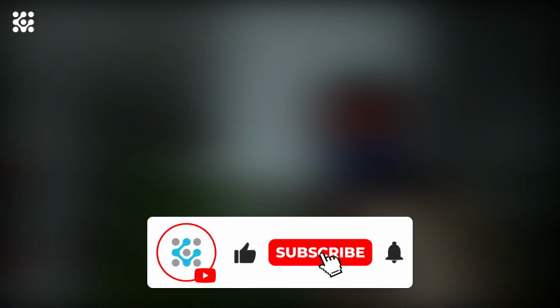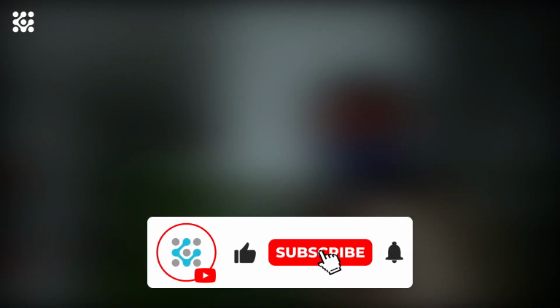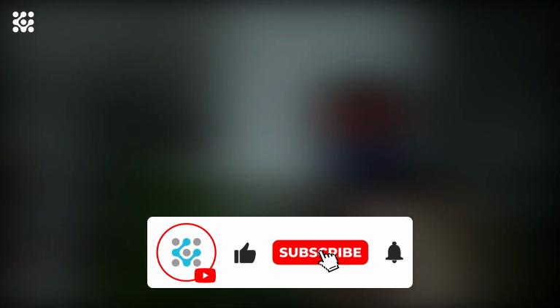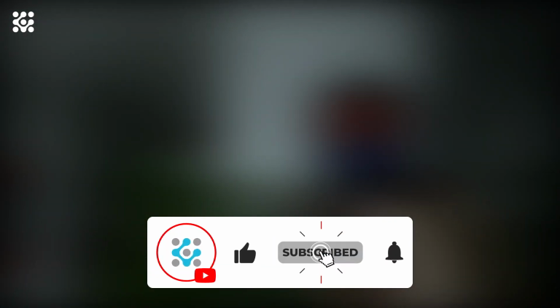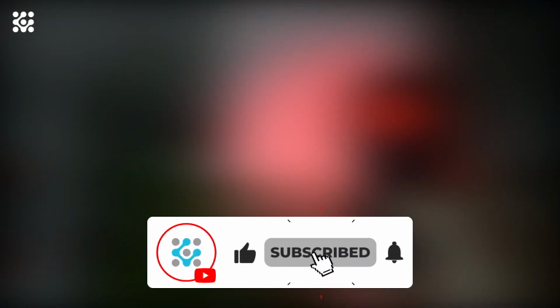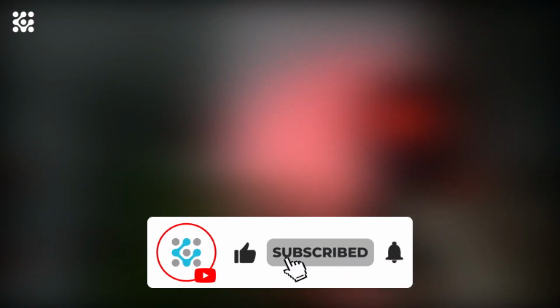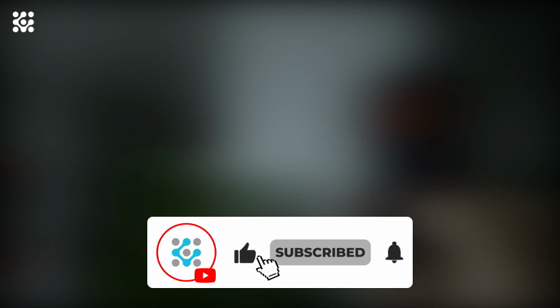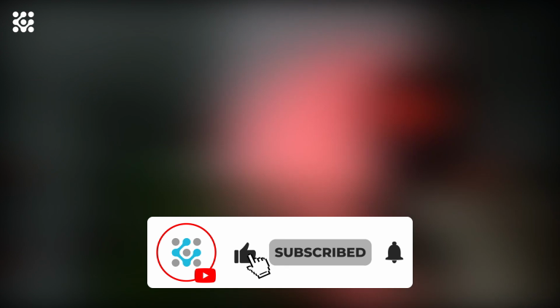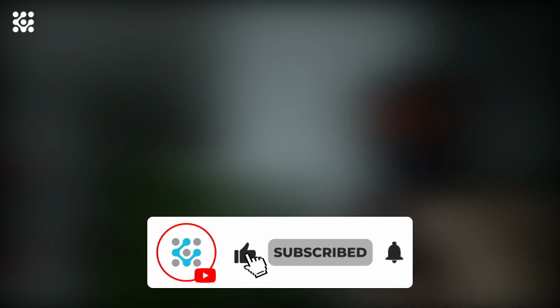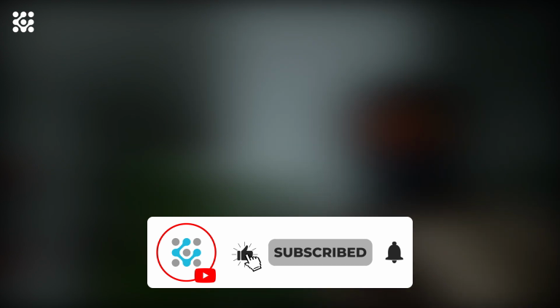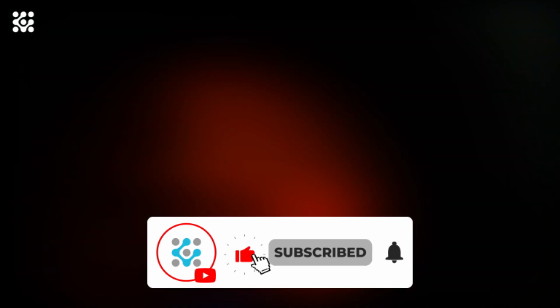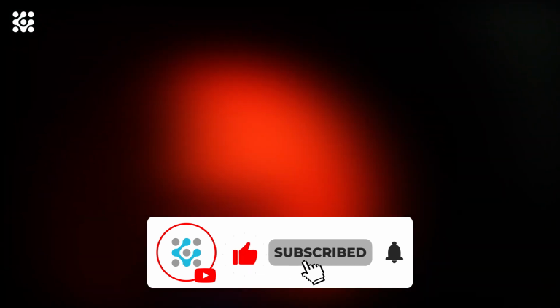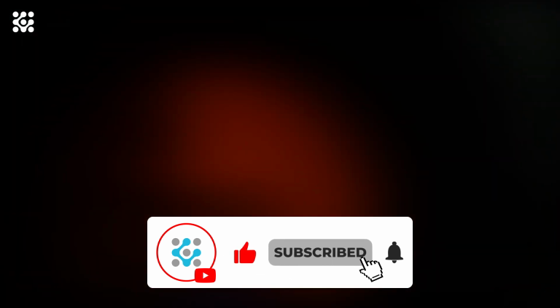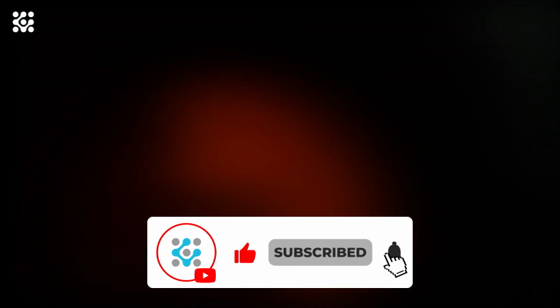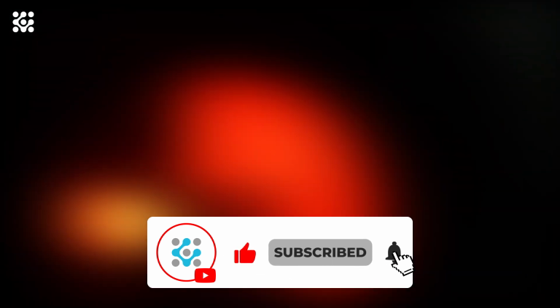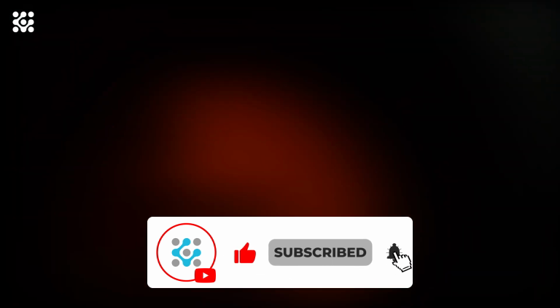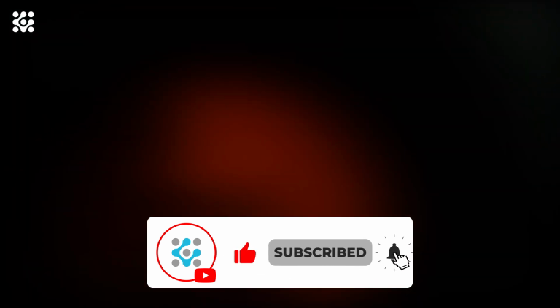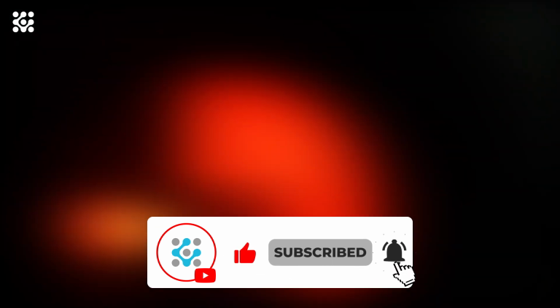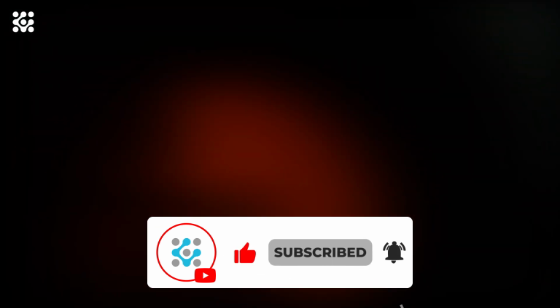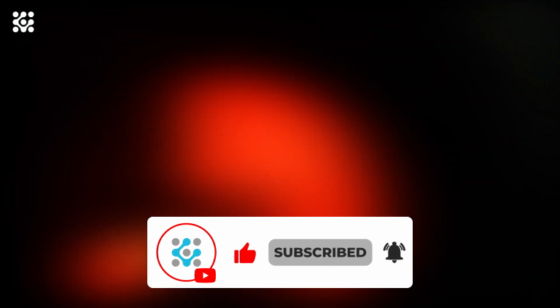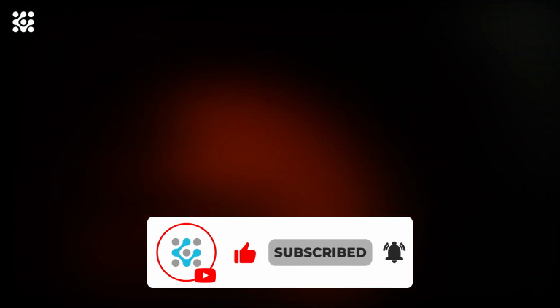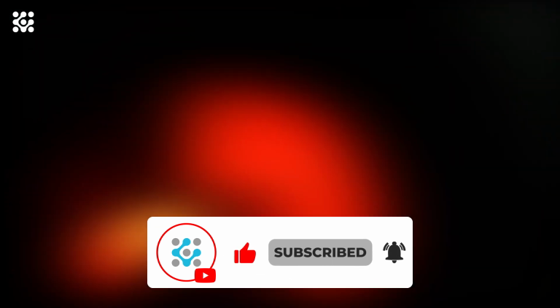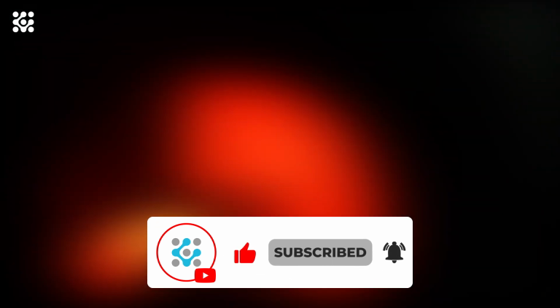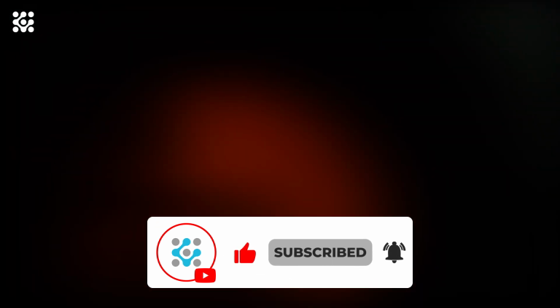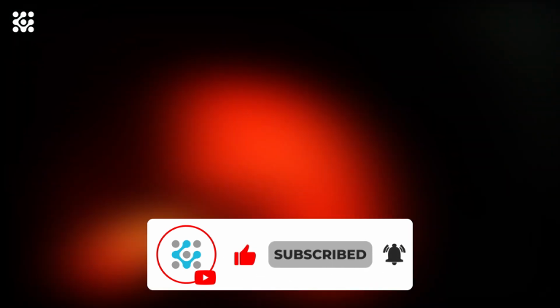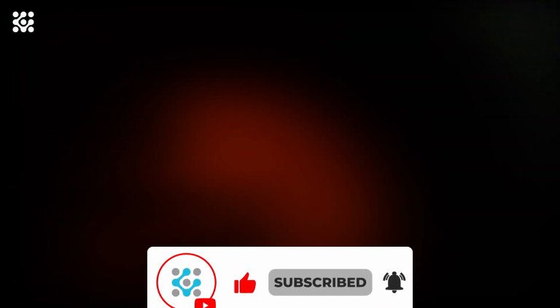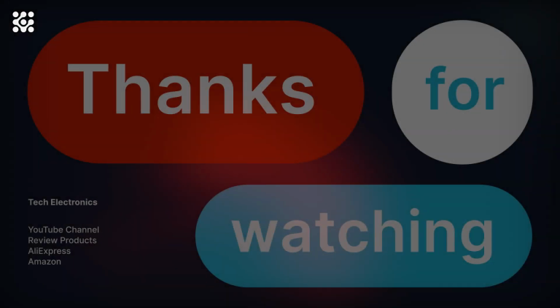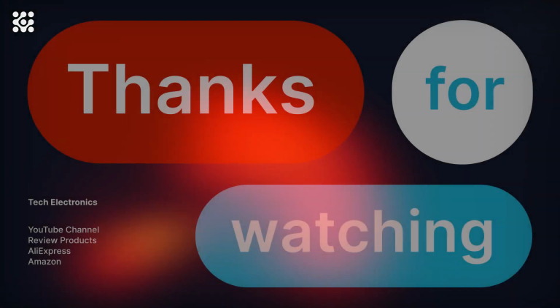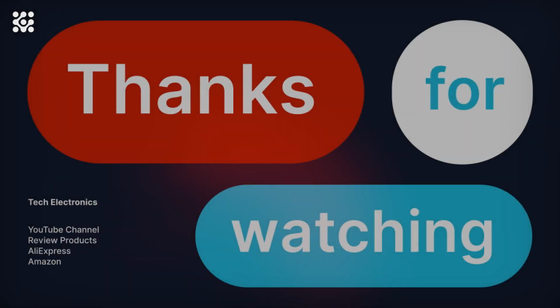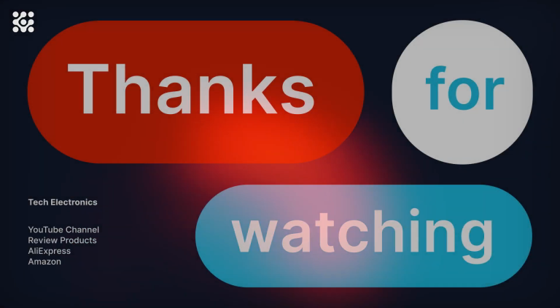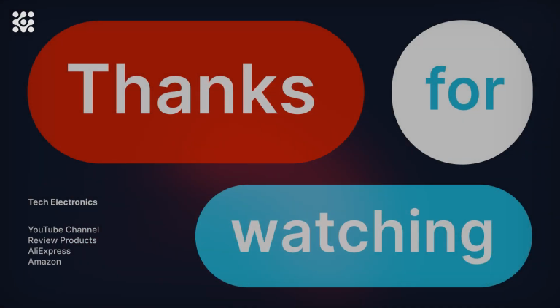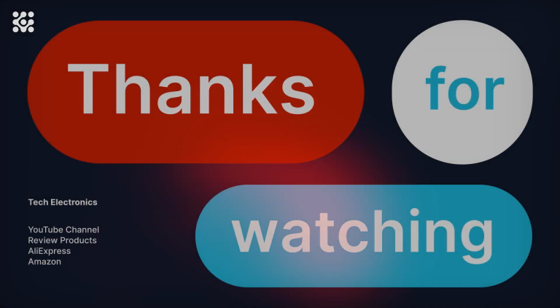Subscribe to my YouTube channel and click on the bell please. Thank you very much for watching this video.